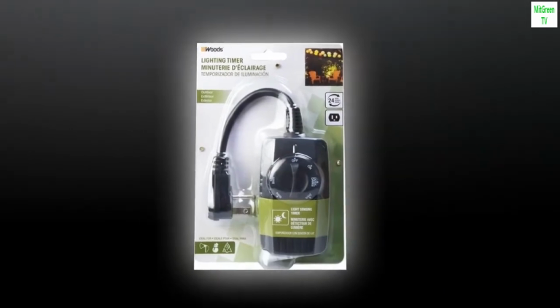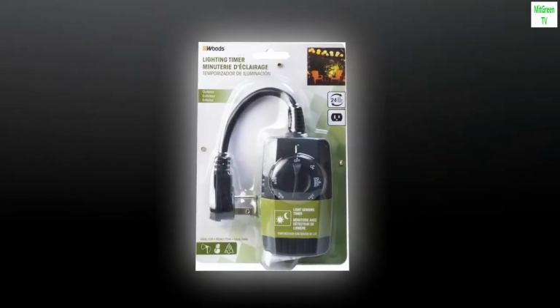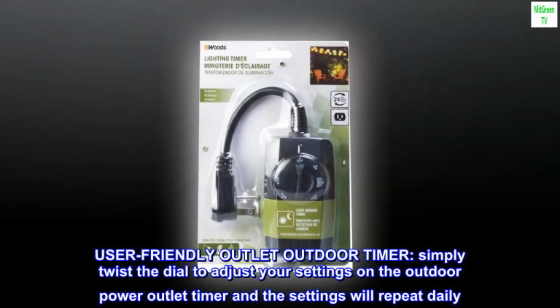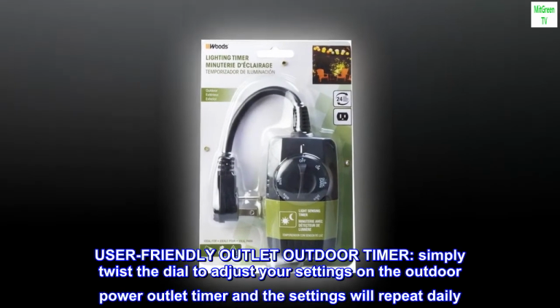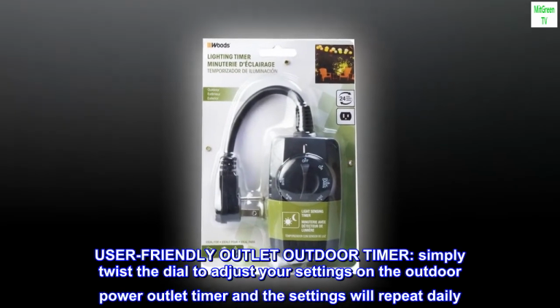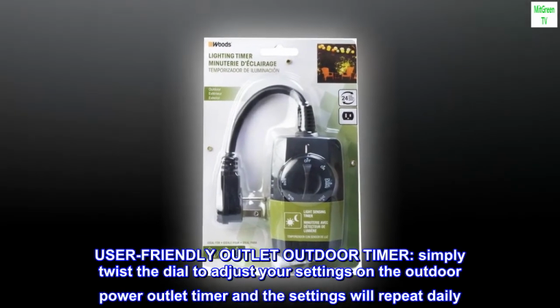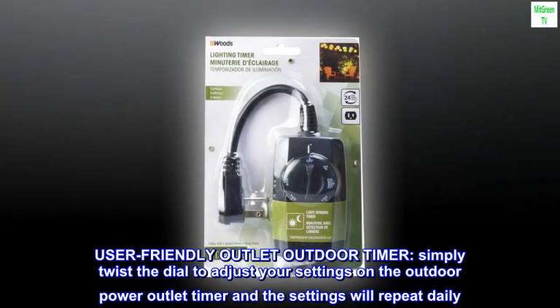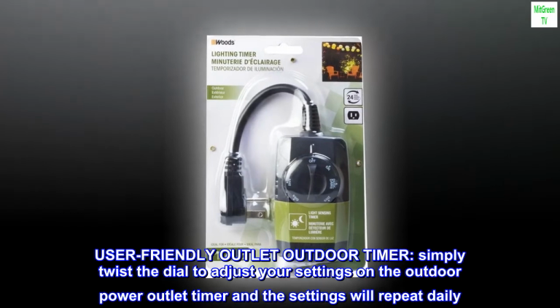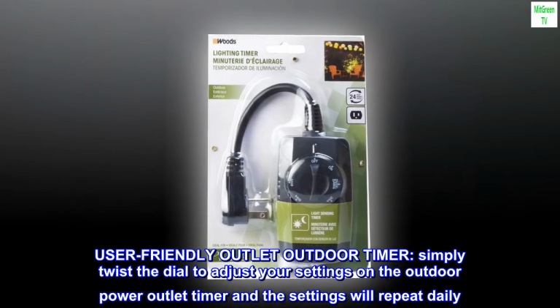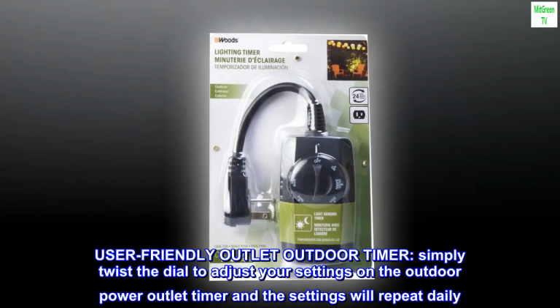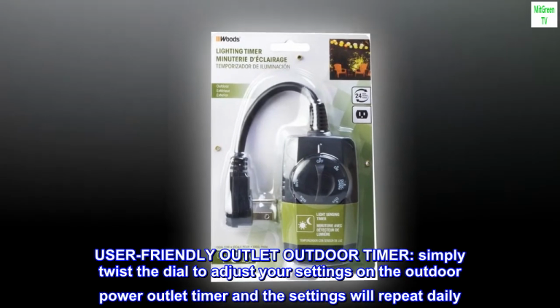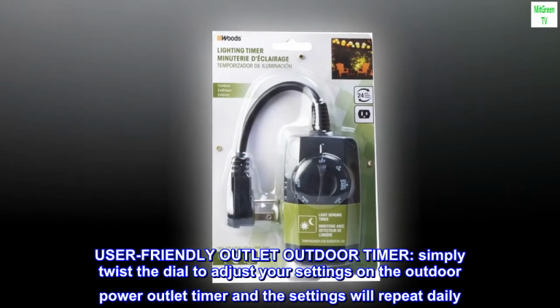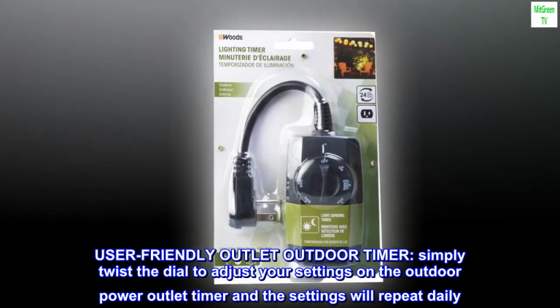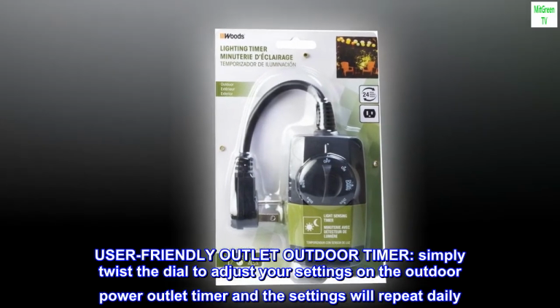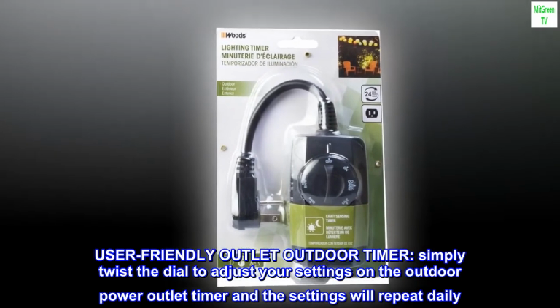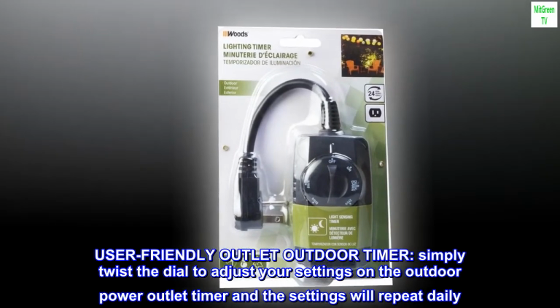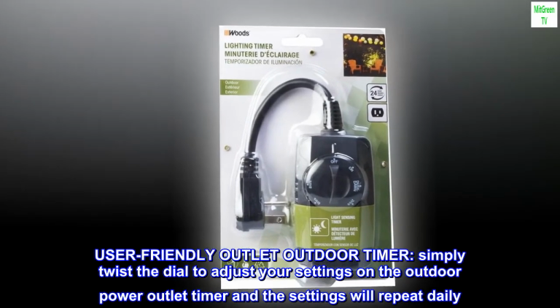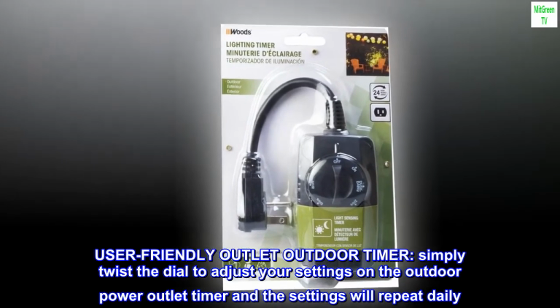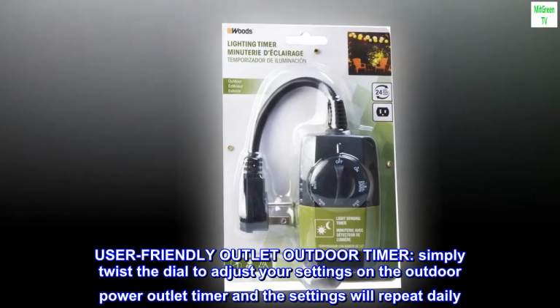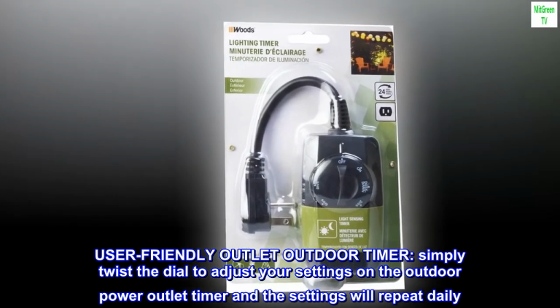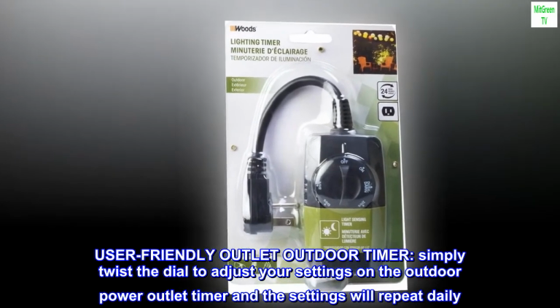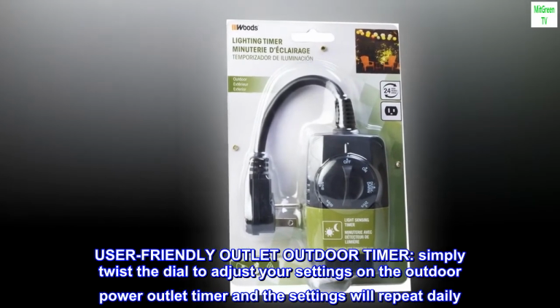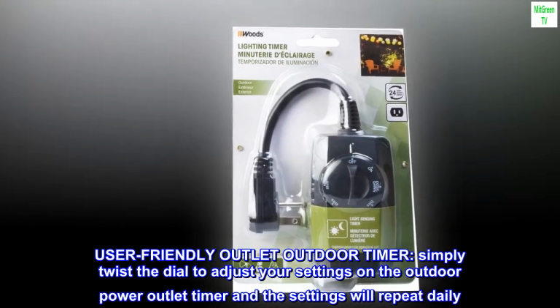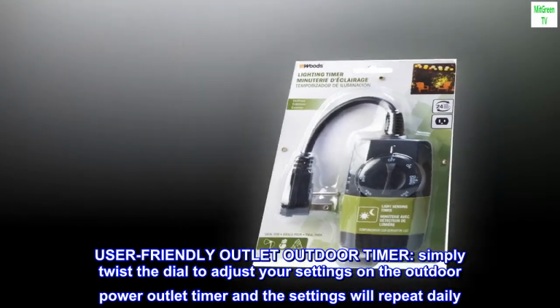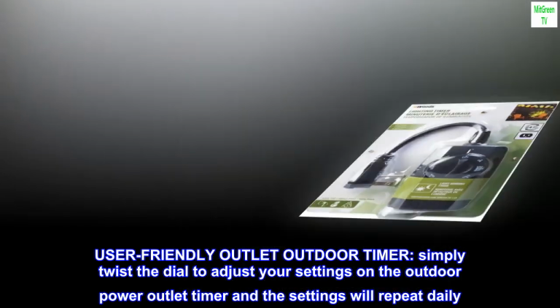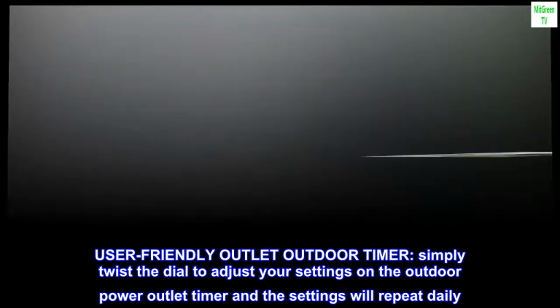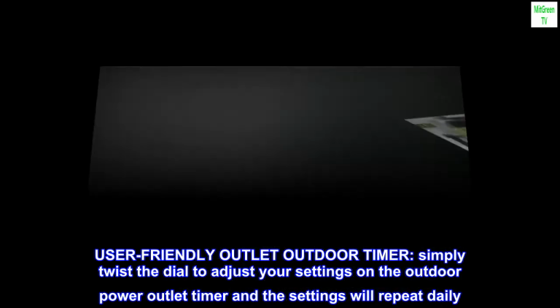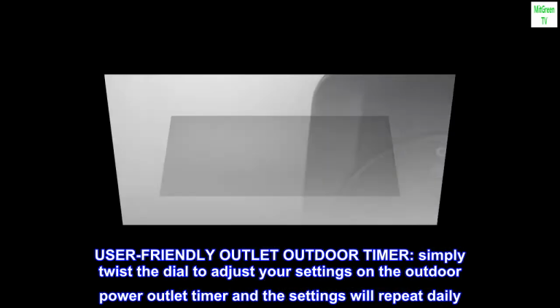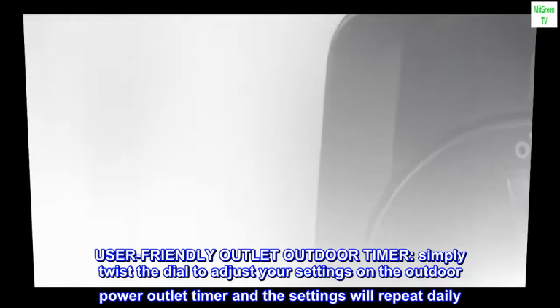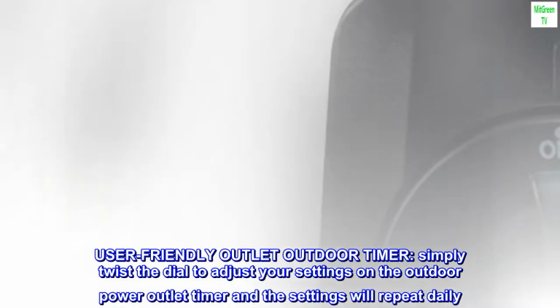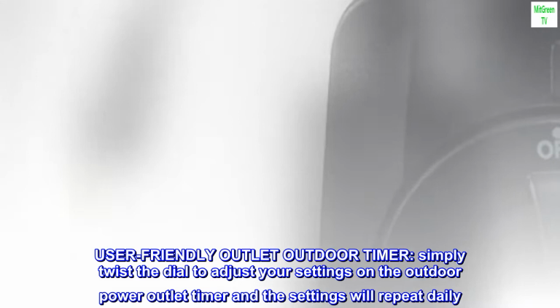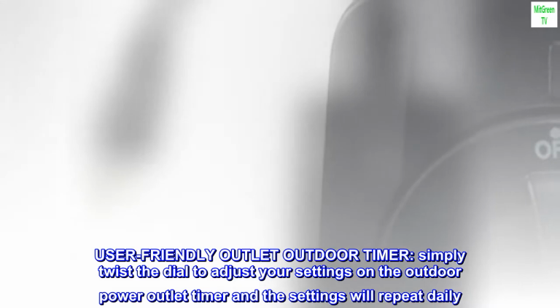Money-Sensor Friendly Outlet Outdoor Timer. Simply twist the dial to adjust your settings on the outdoor power outlet timer, and the settings will repeat daily.